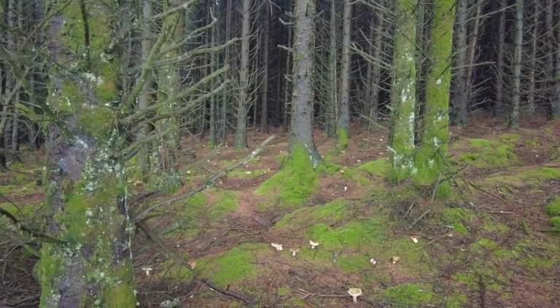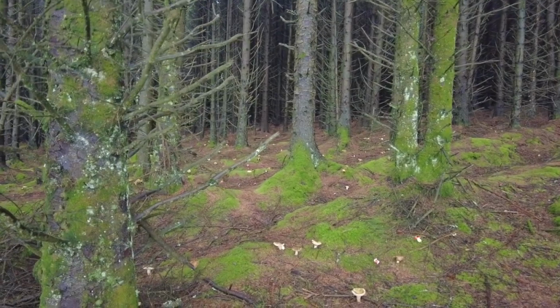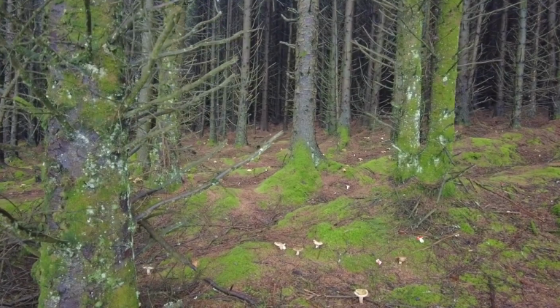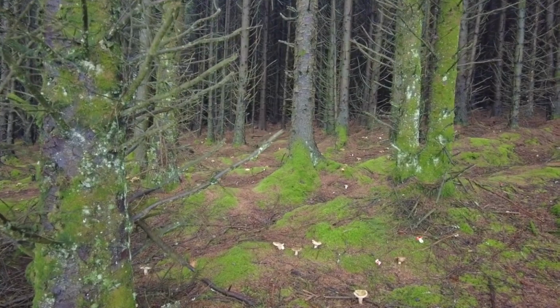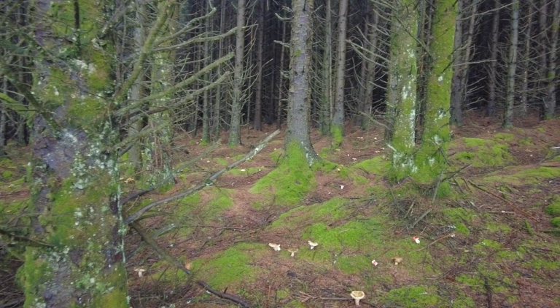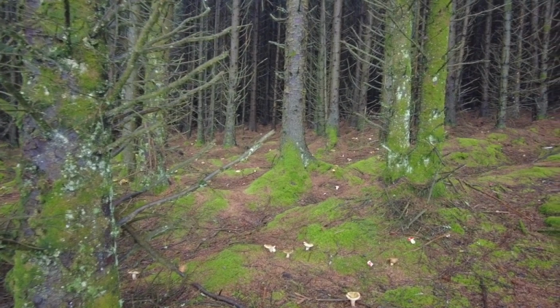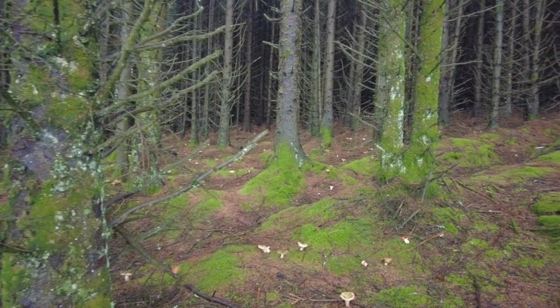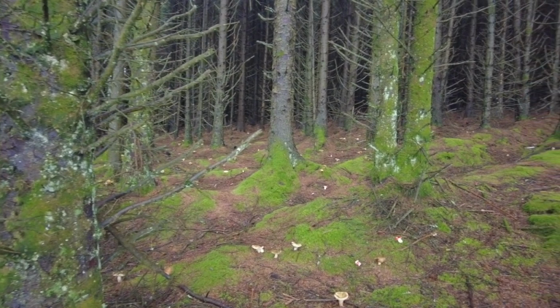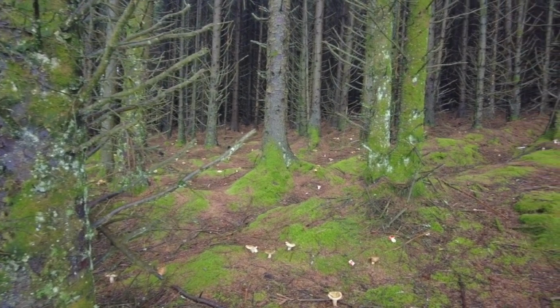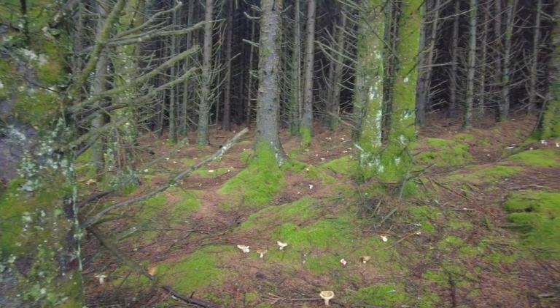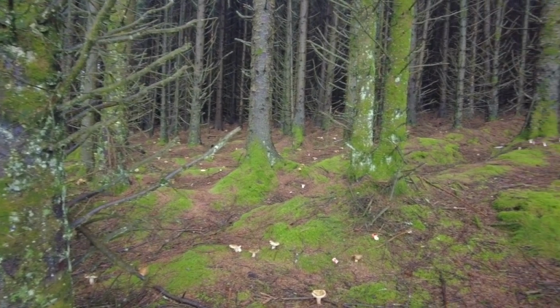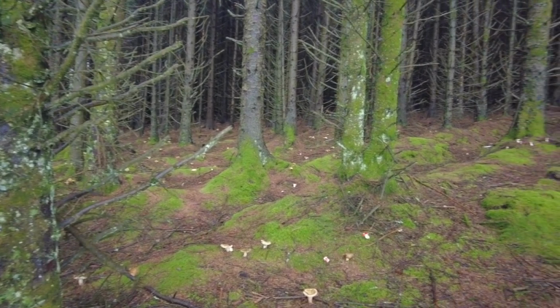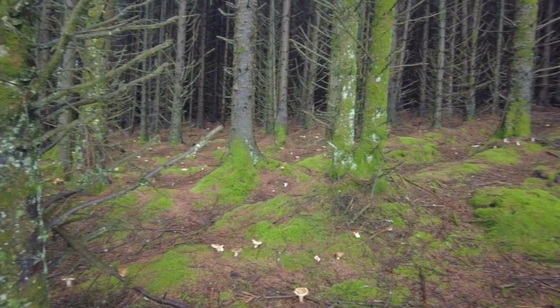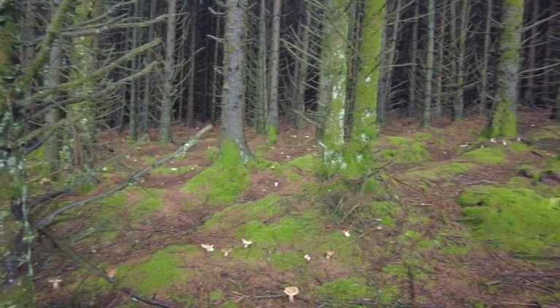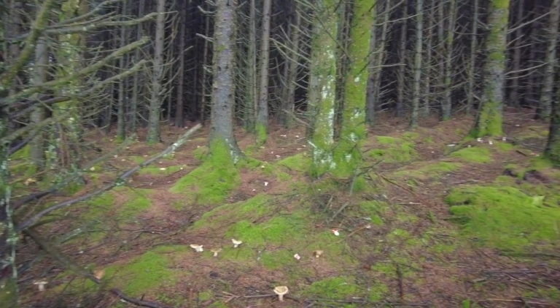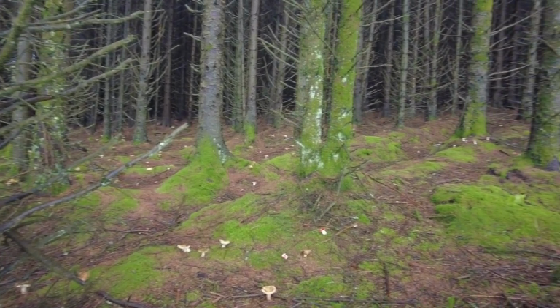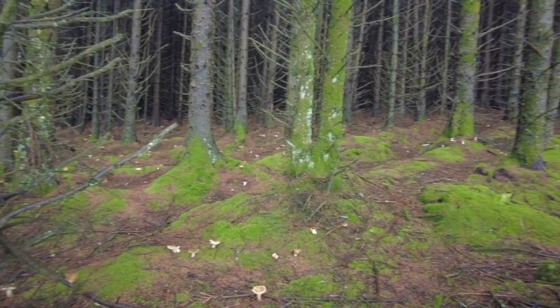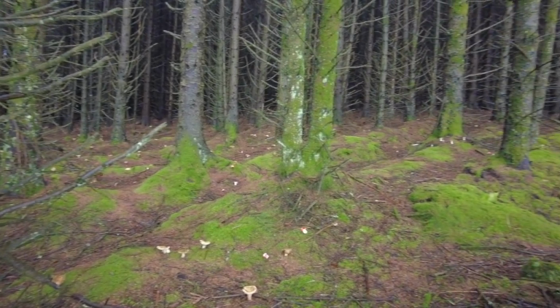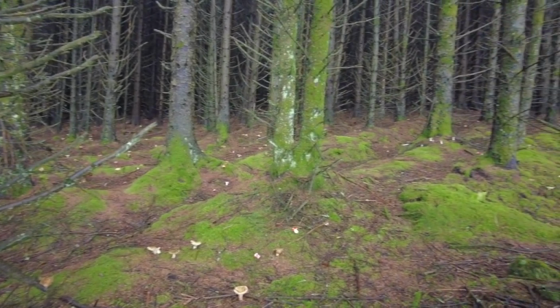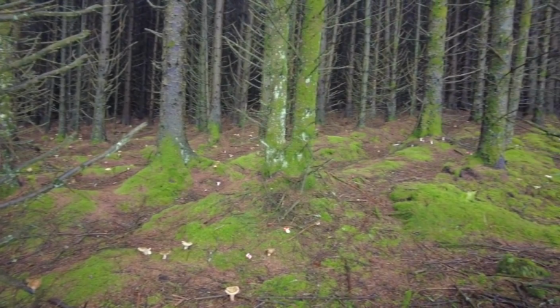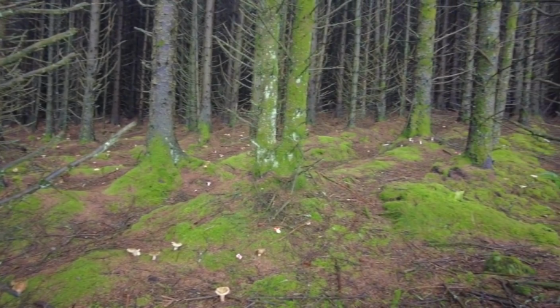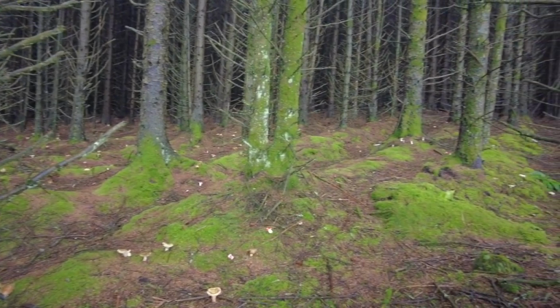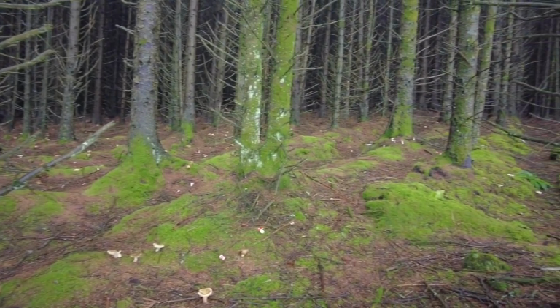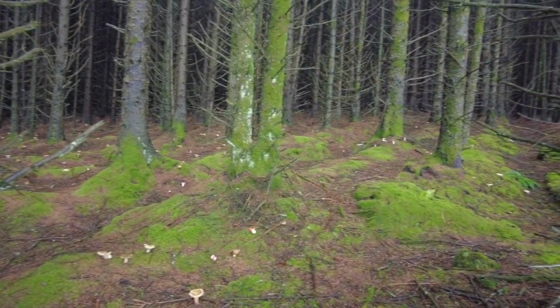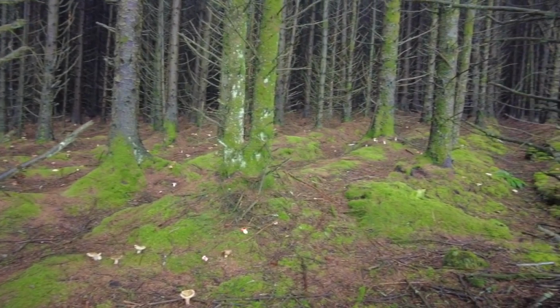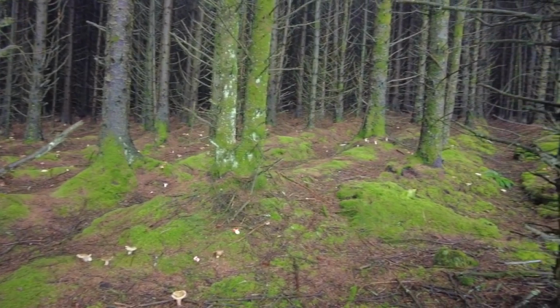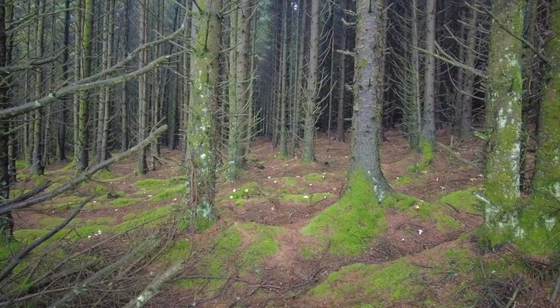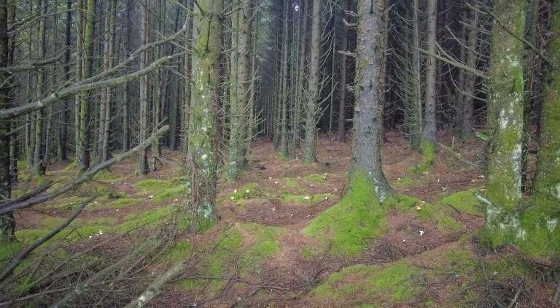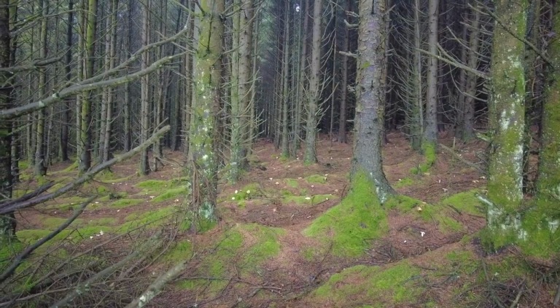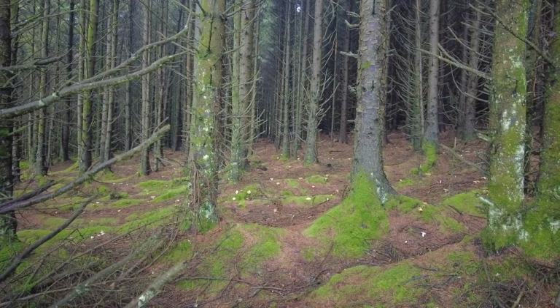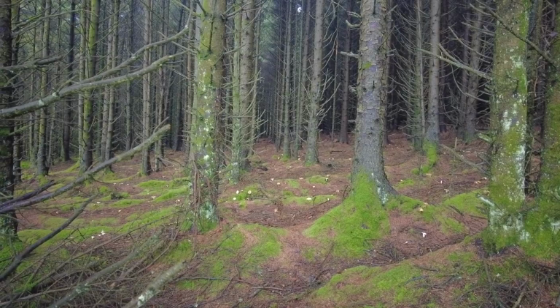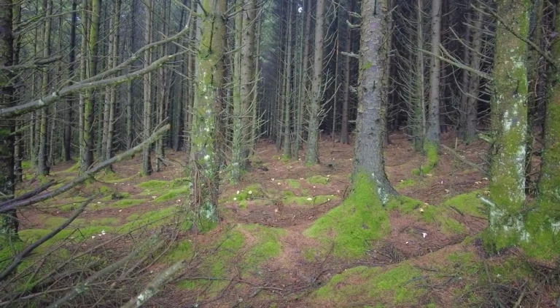The forest we're walking around is full of mushrooms. I haven't seen anything like this before. It's very pretty.